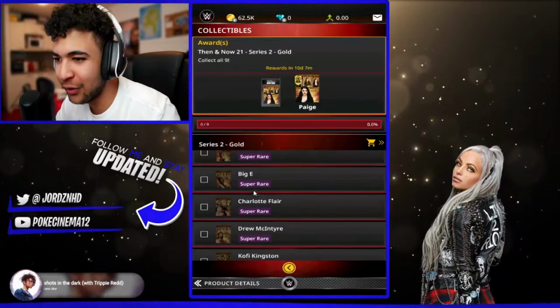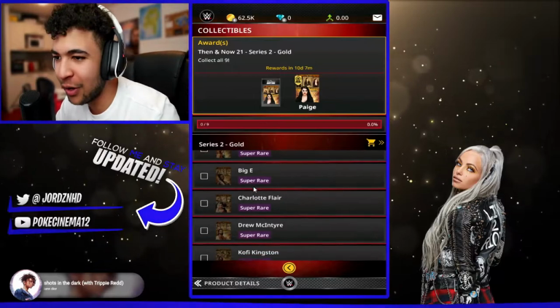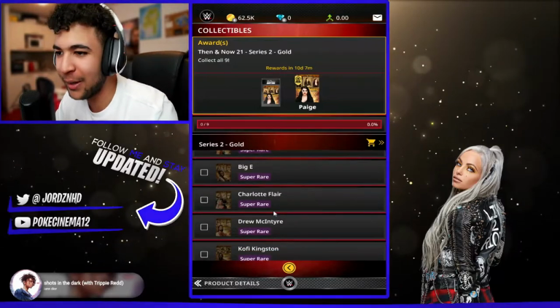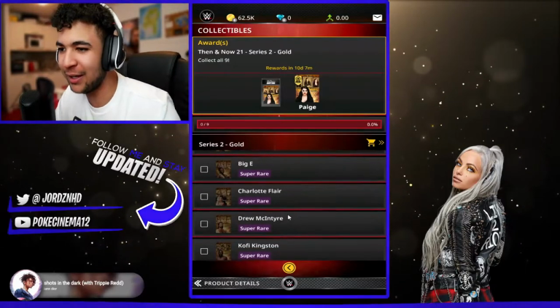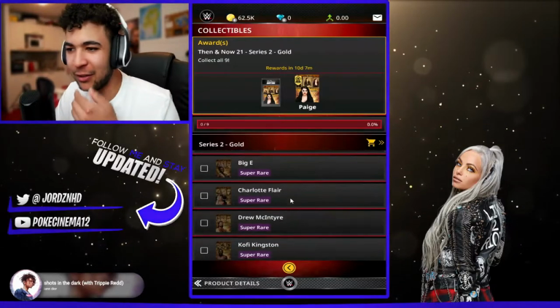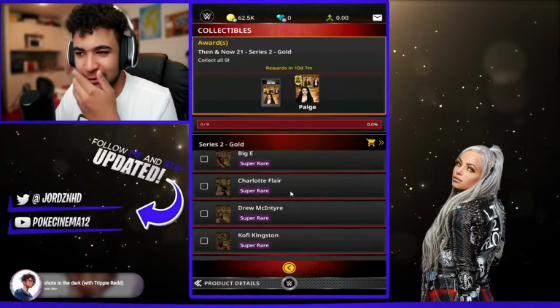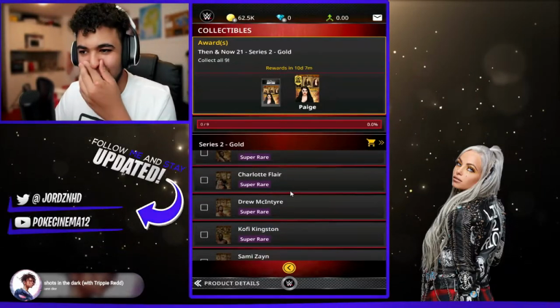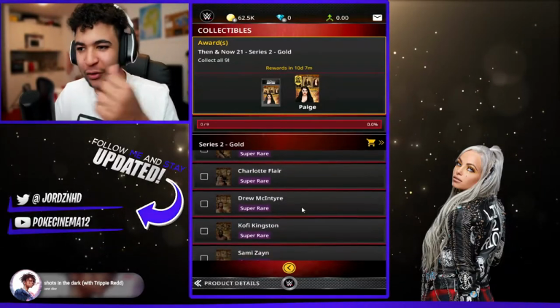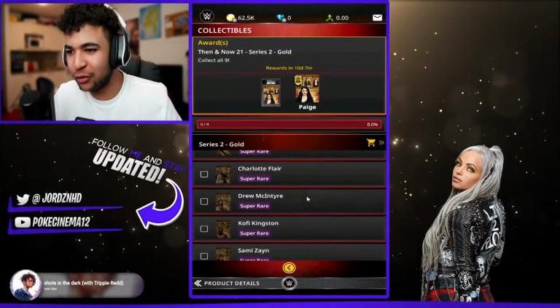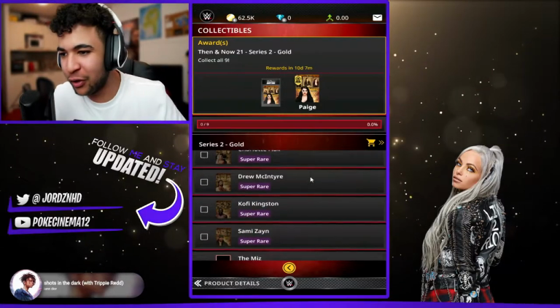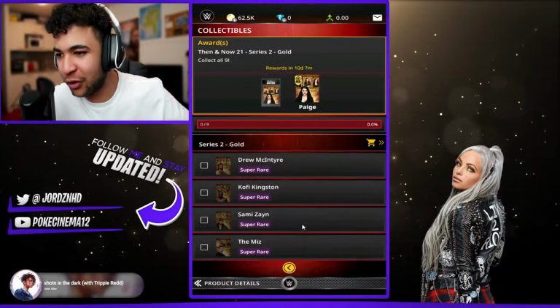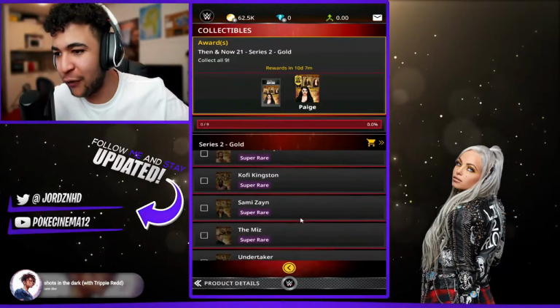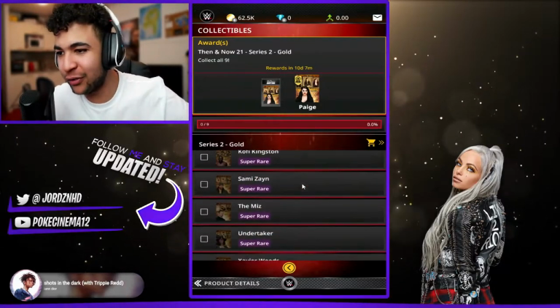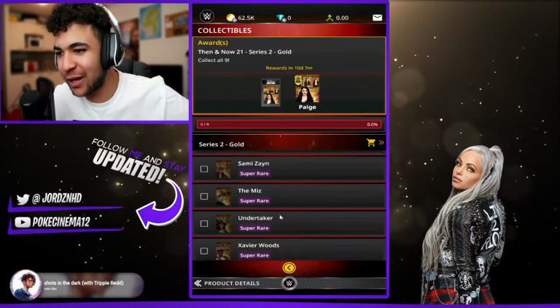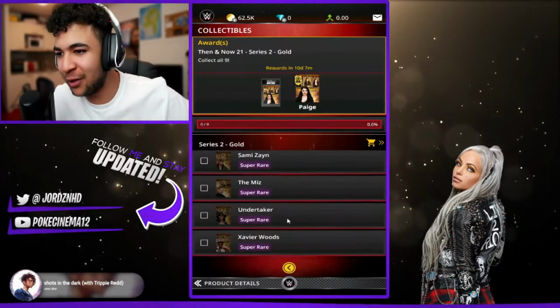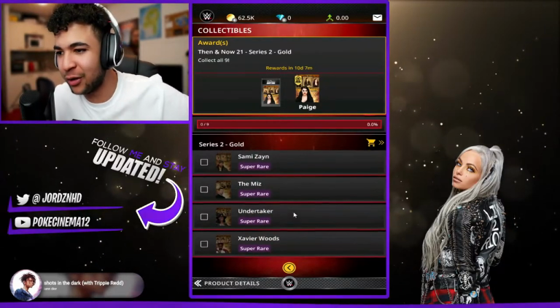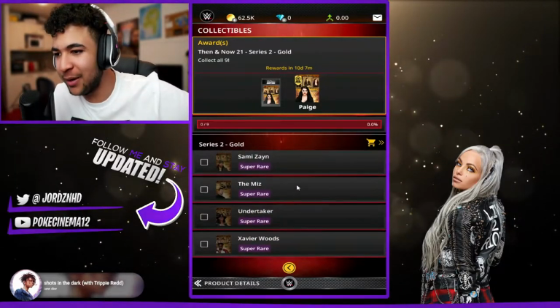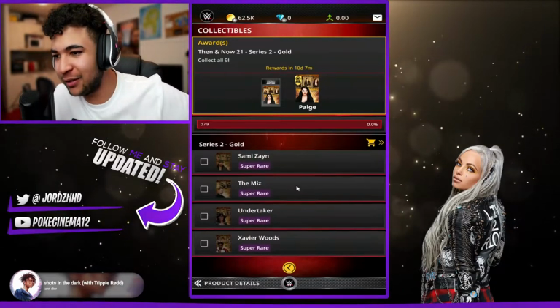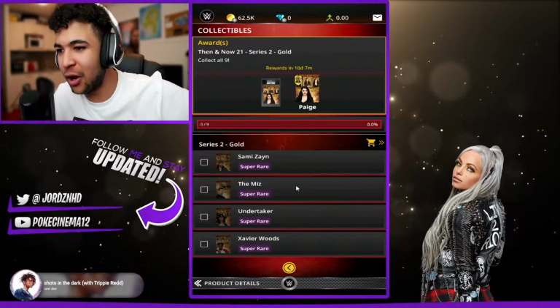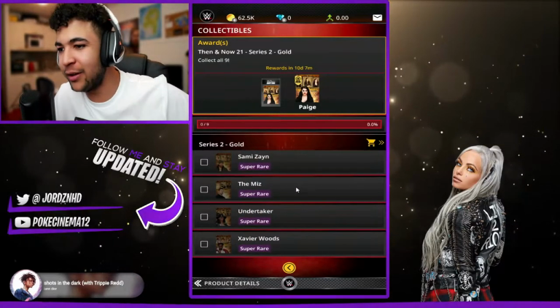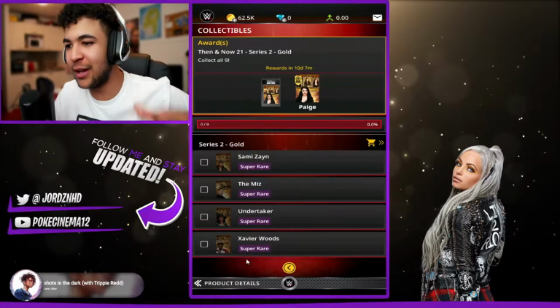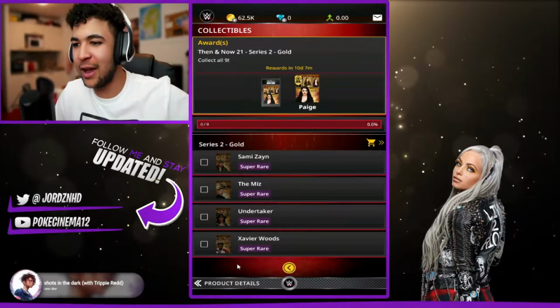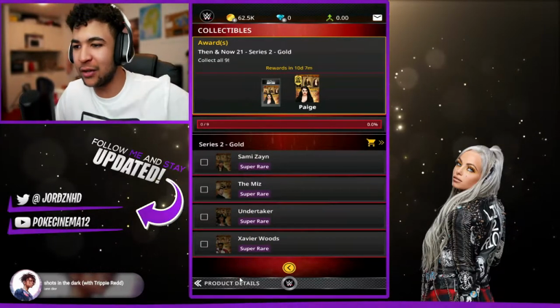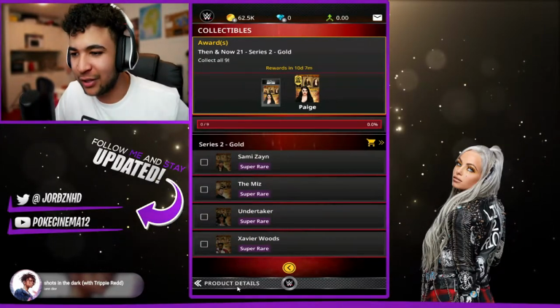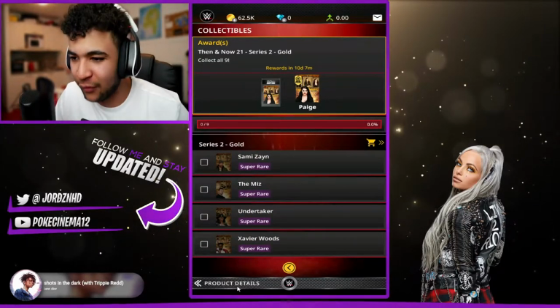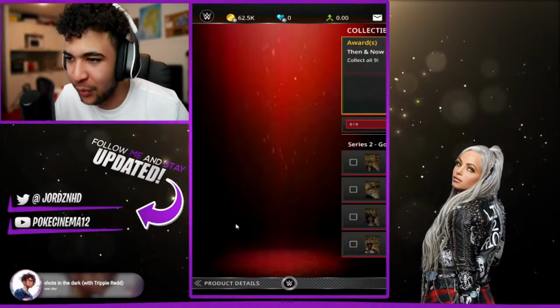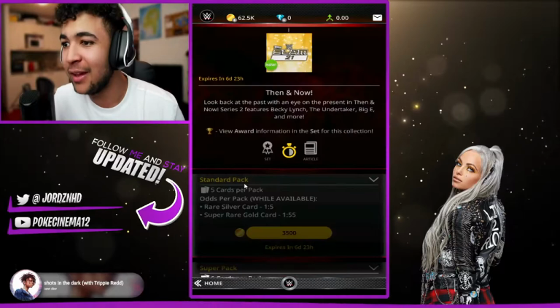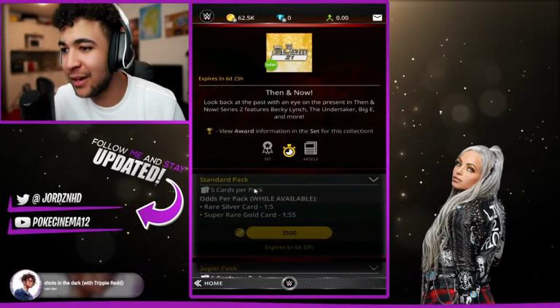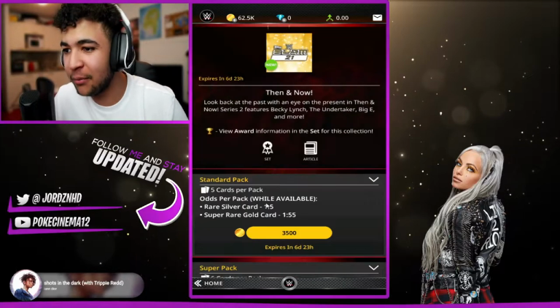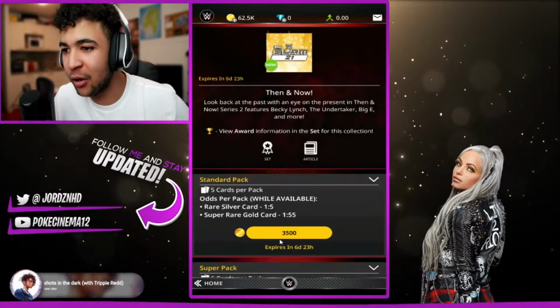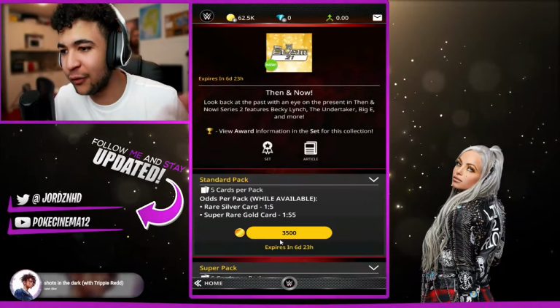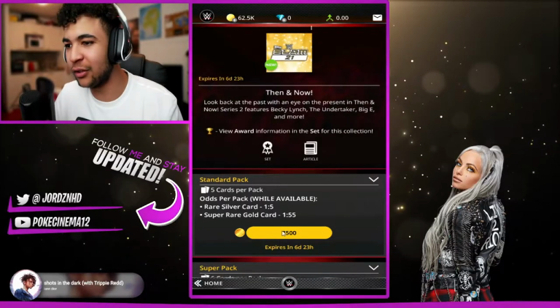You got Biggie, you got Charlotte, you got Drew, you got Kofi, you got Sammy, you got The Miz, you got Undertaker and you got Xavier Woods. Same goes for the silver.